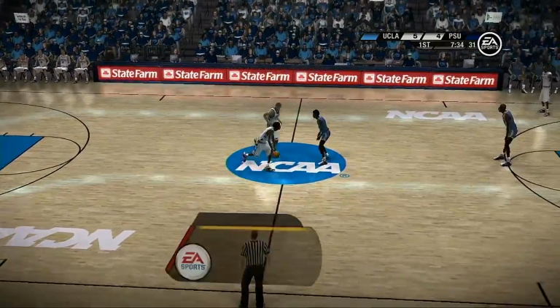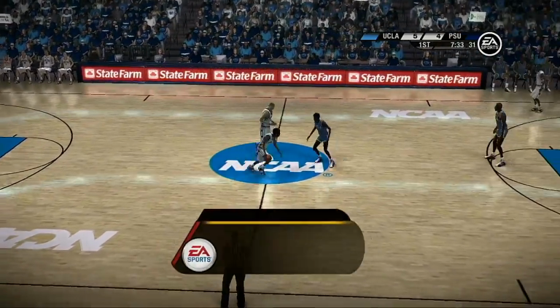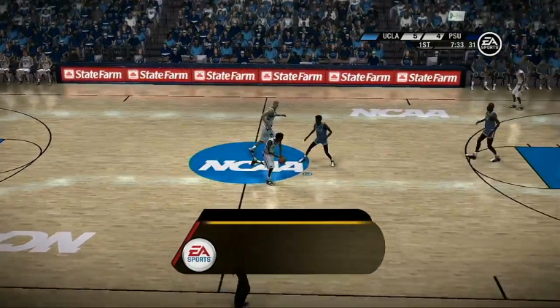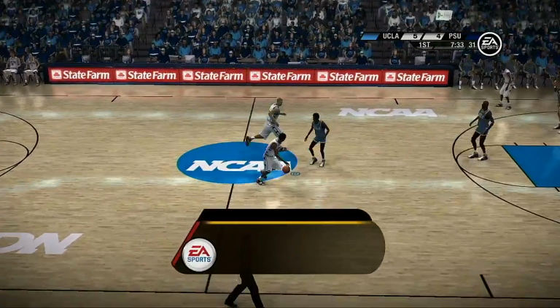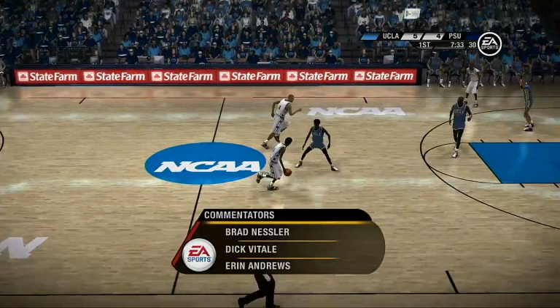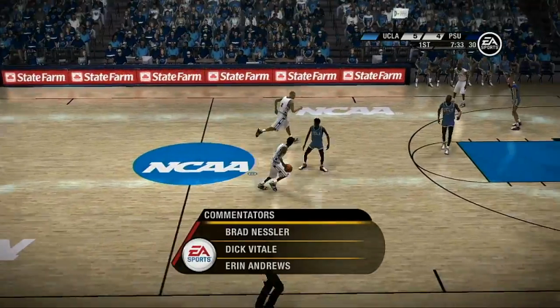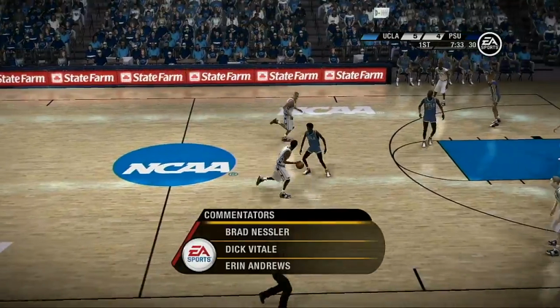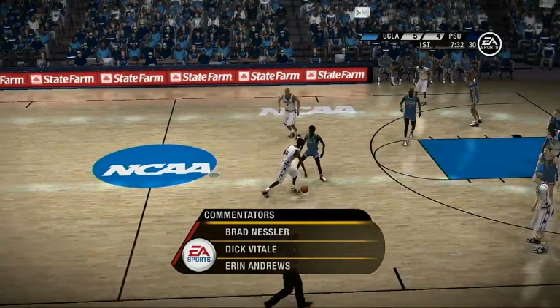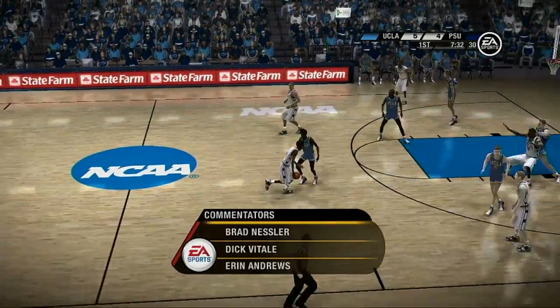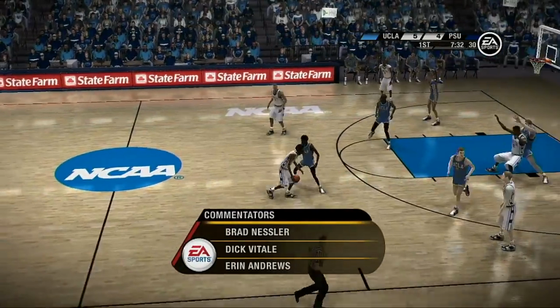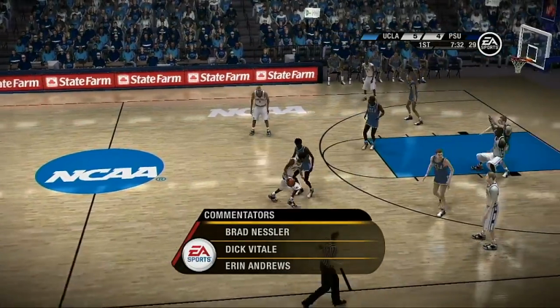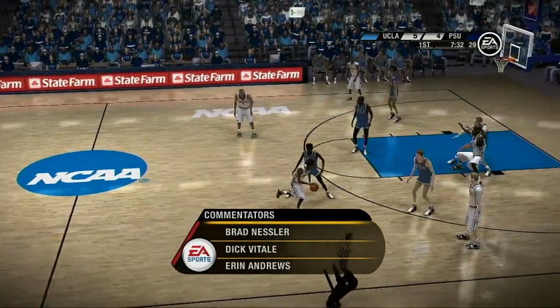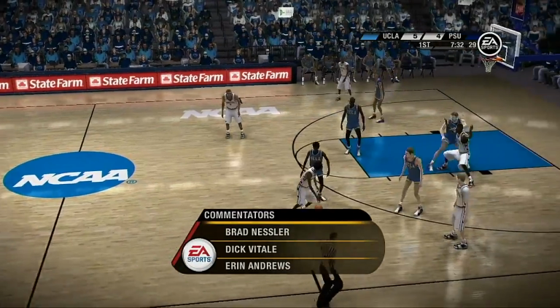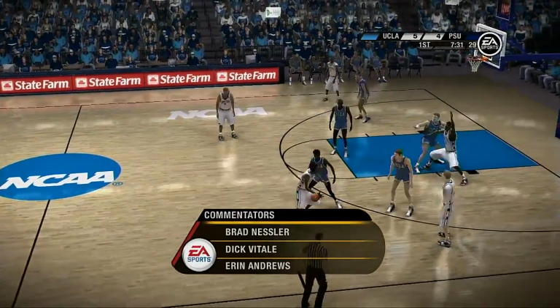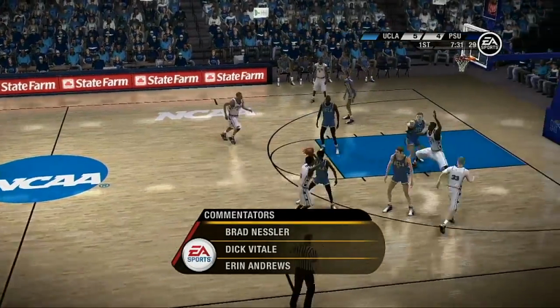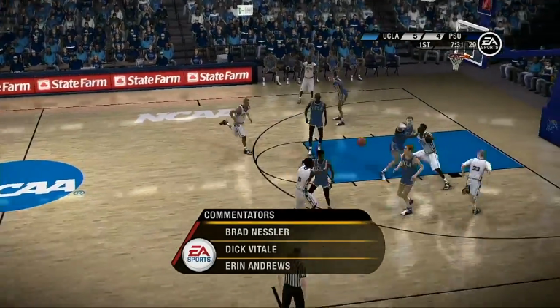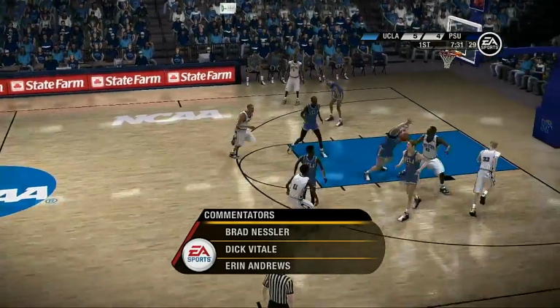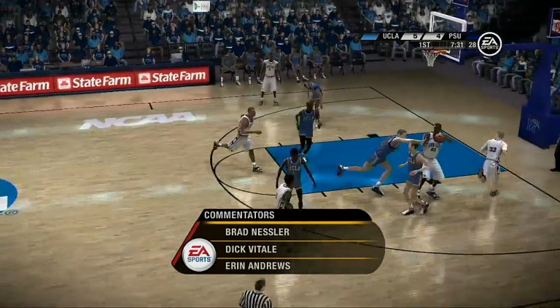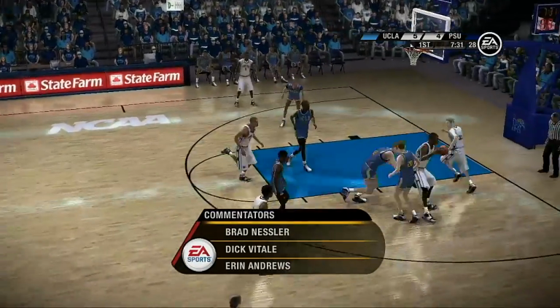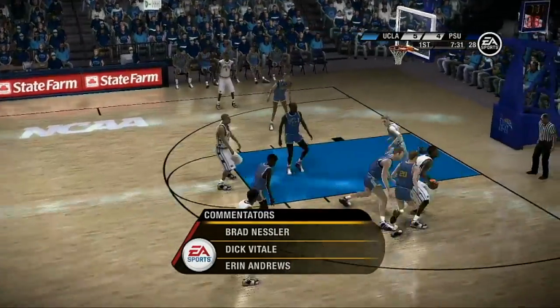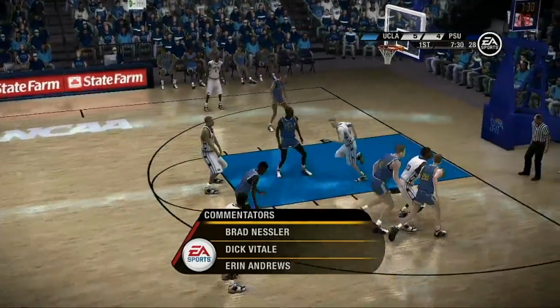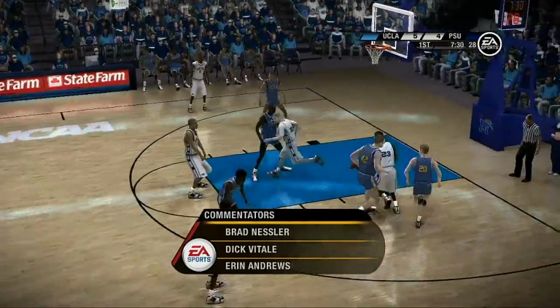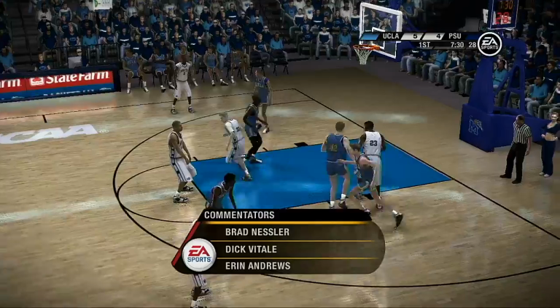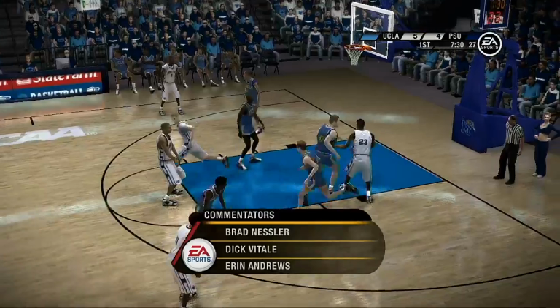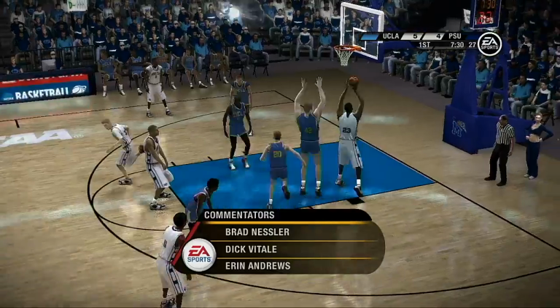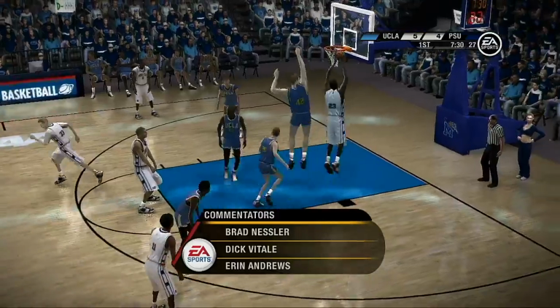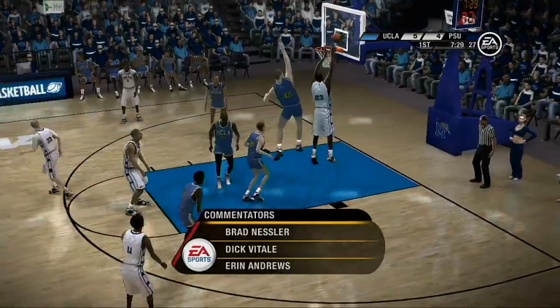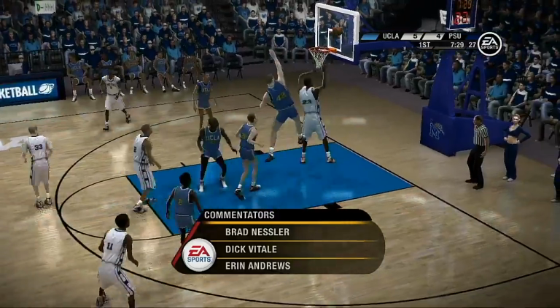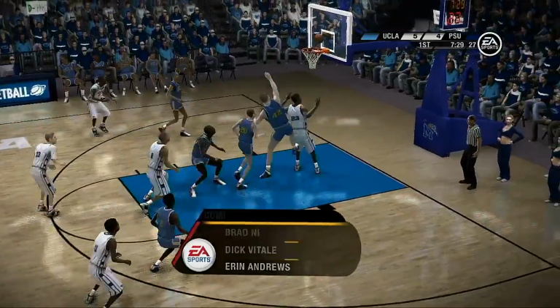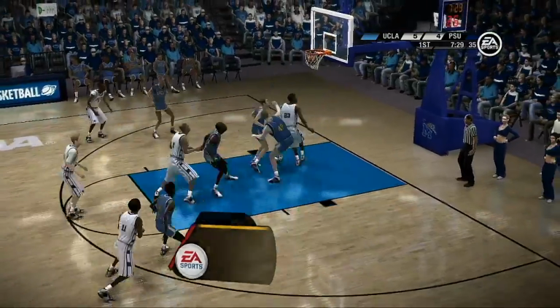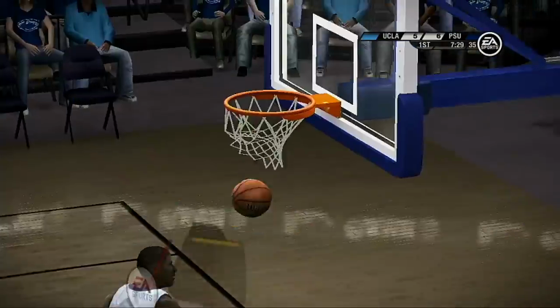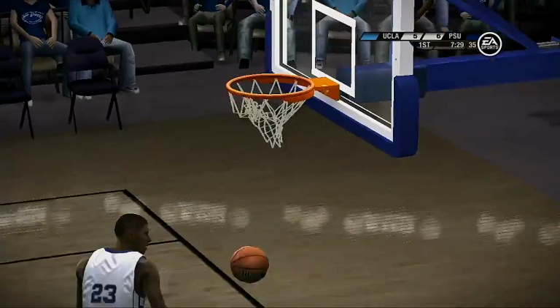Nice to have you along with us tonight. Dick Vitale and Aaron Andrews alongside. I'm Brad Nestler. We've got a good one going.